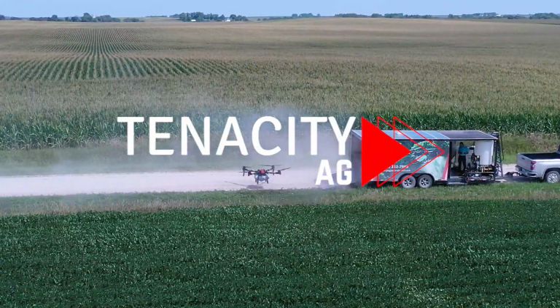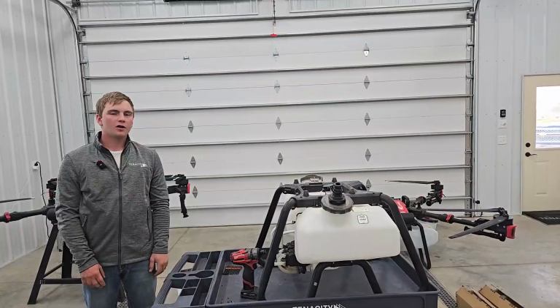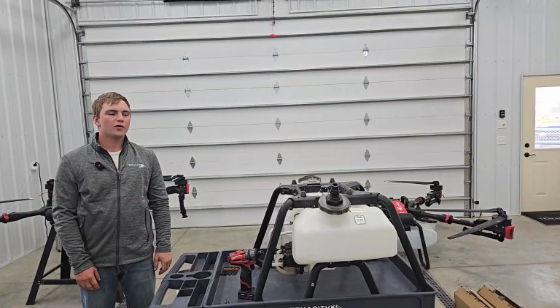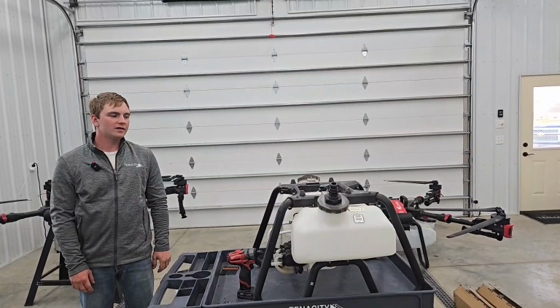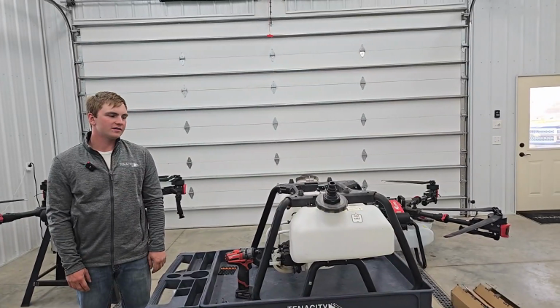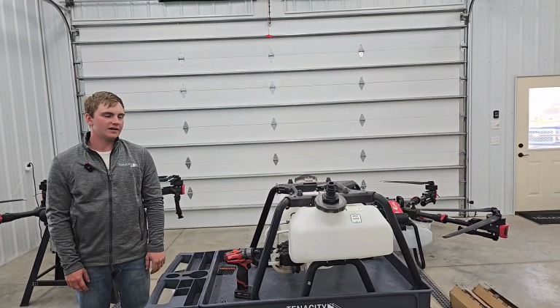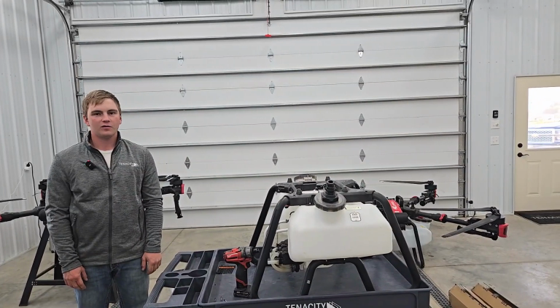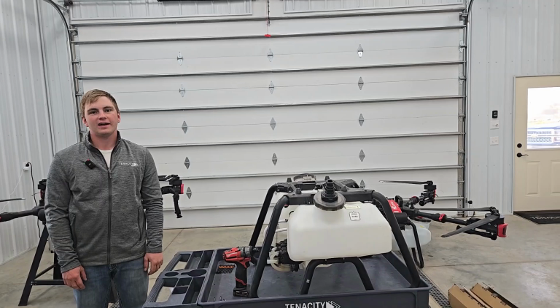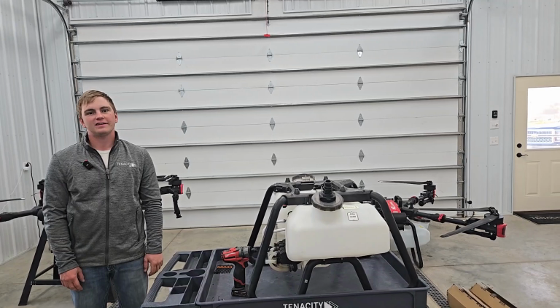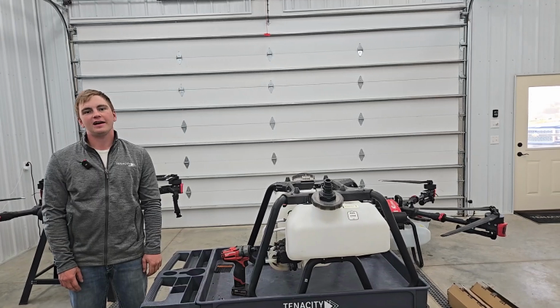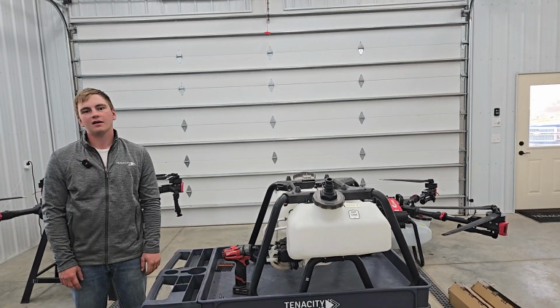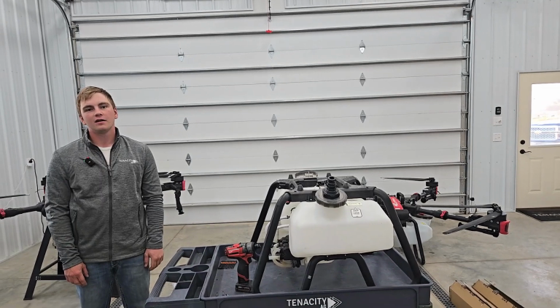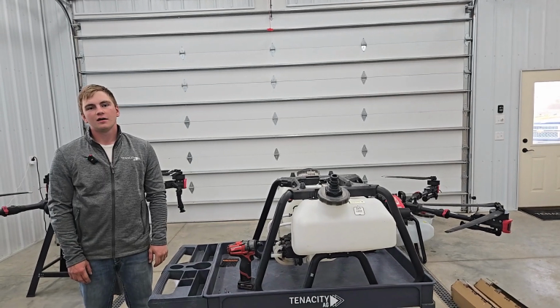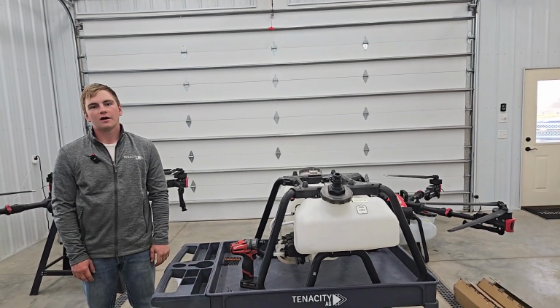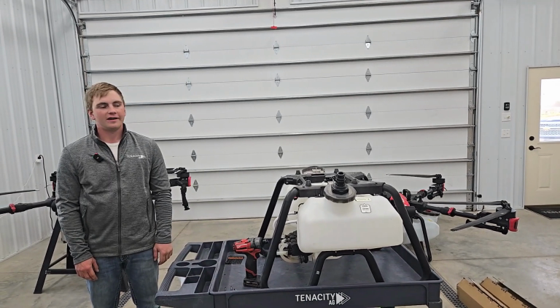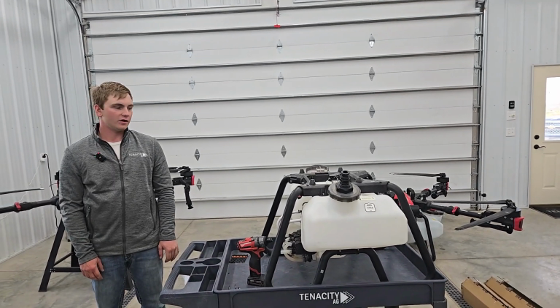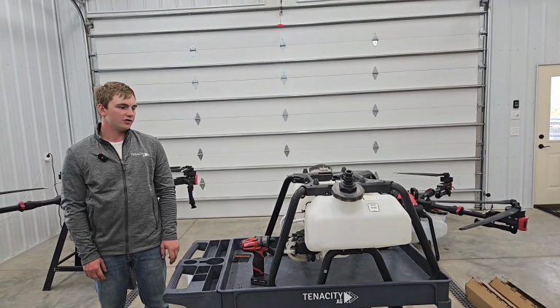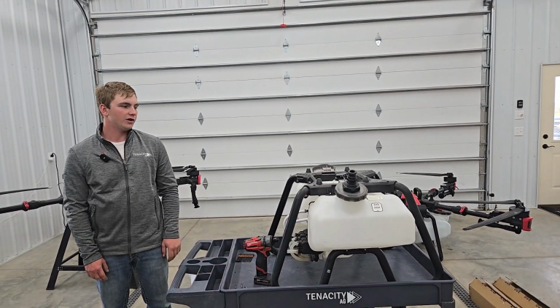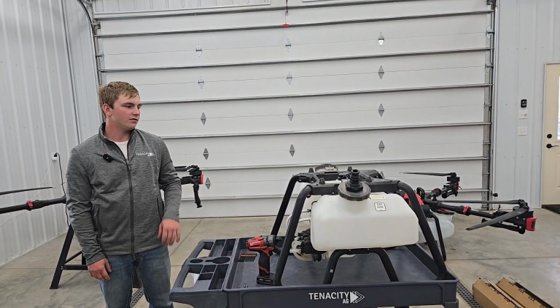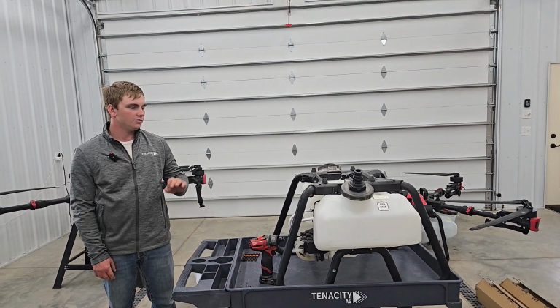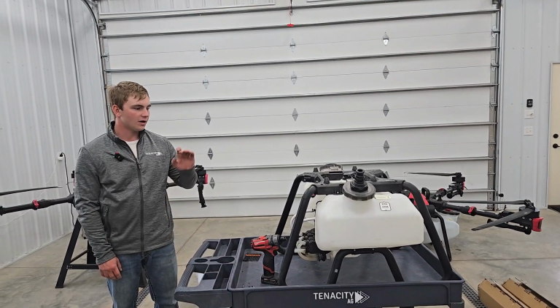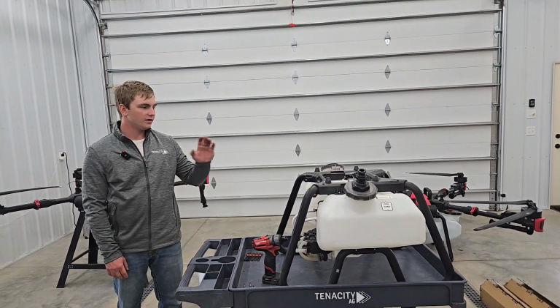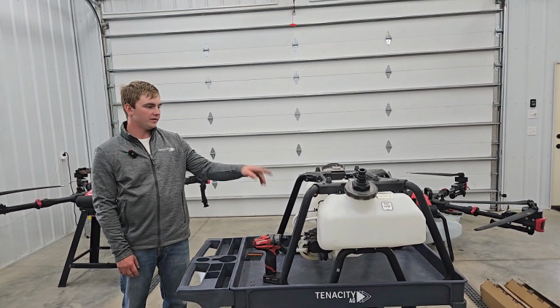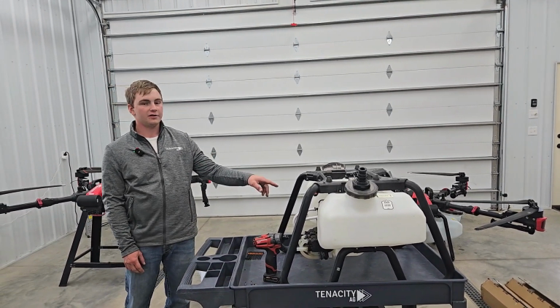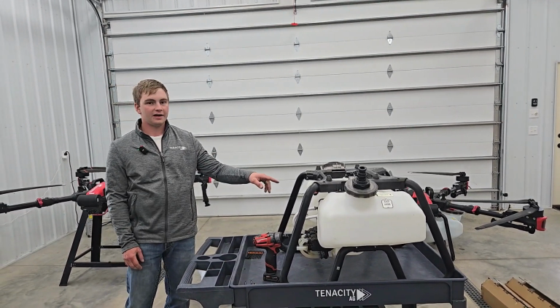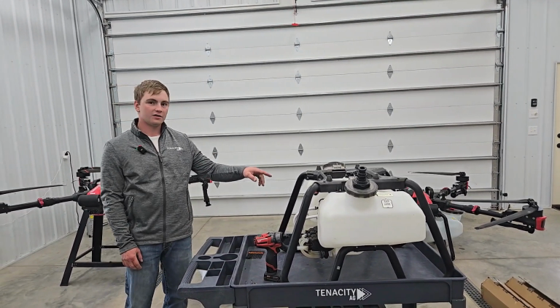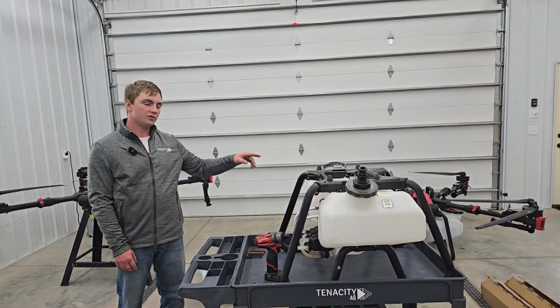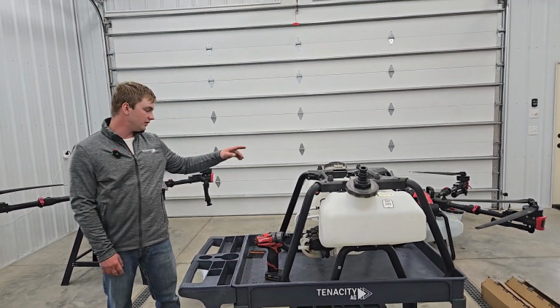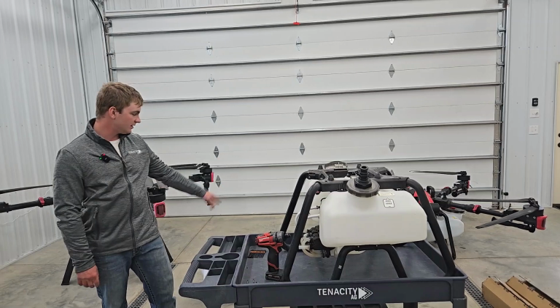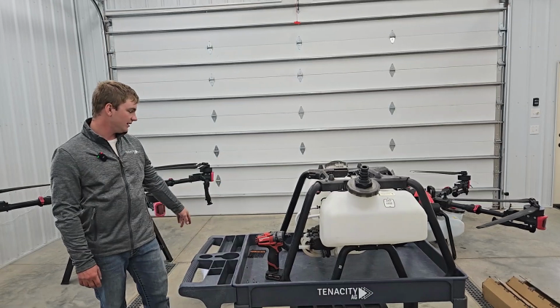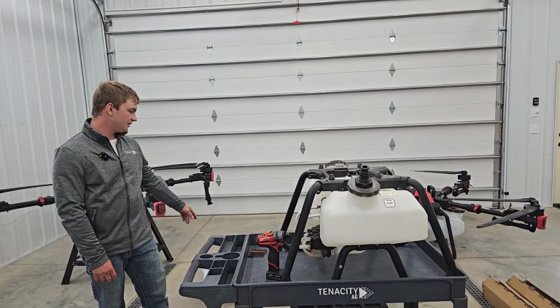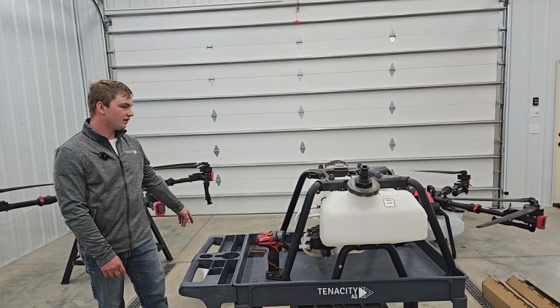Hello everyone, this is Evan with Stenastly AG. Today we're going to show you how to swap the 50-liter tank to the 60-liter tank.